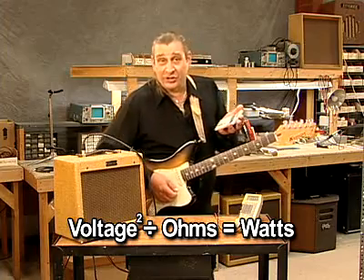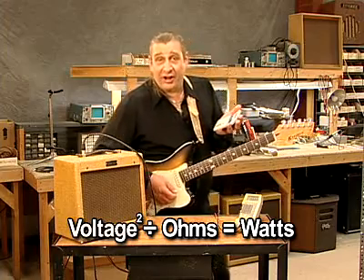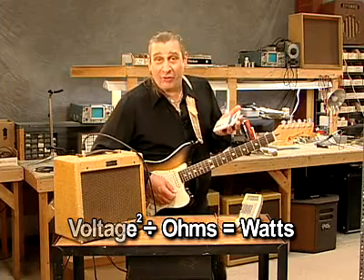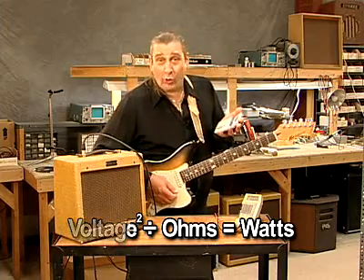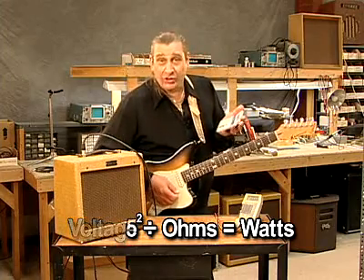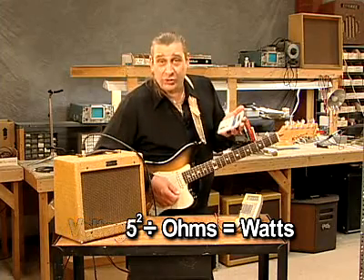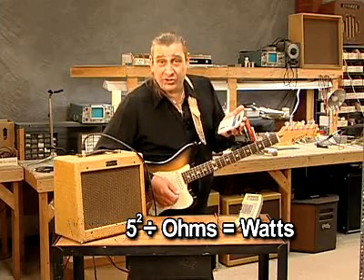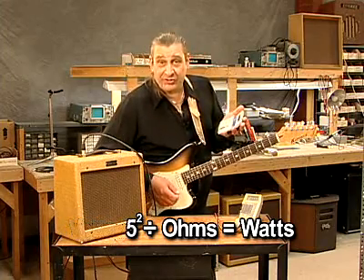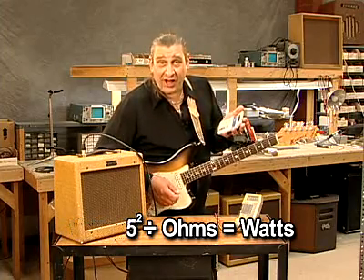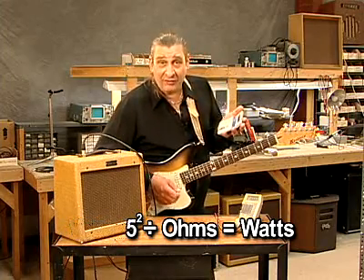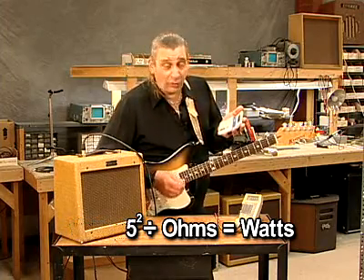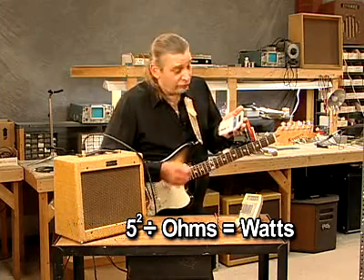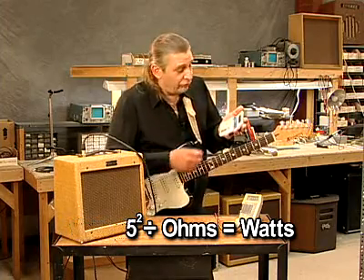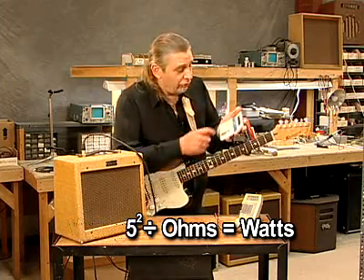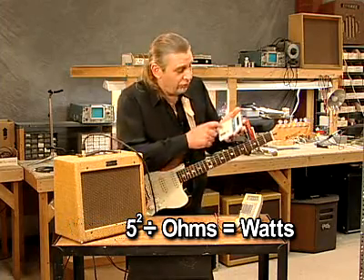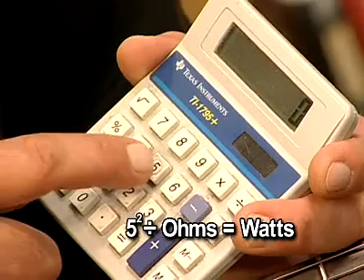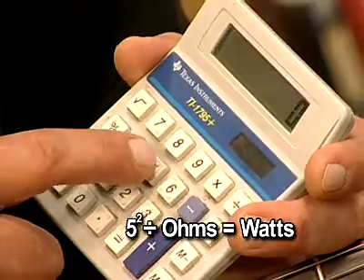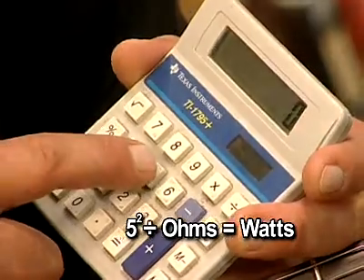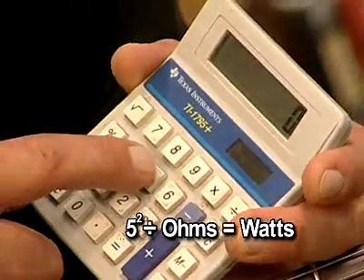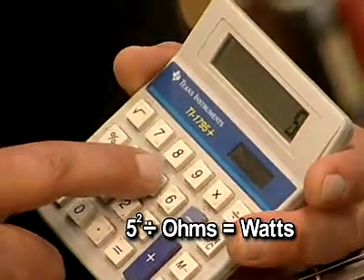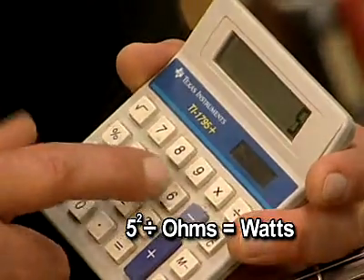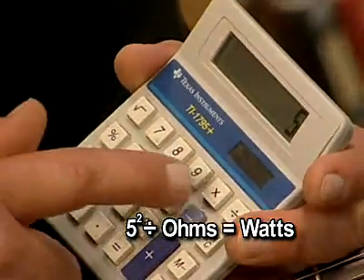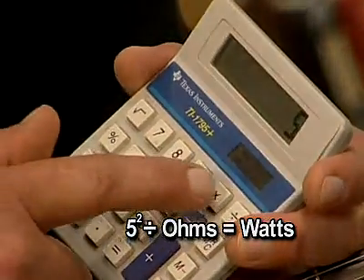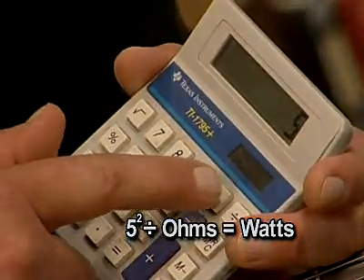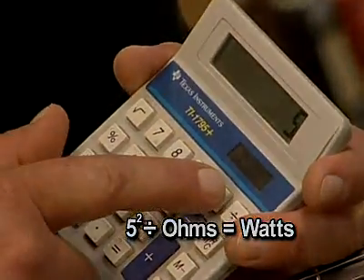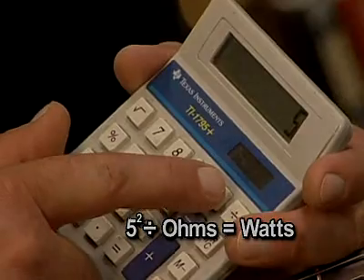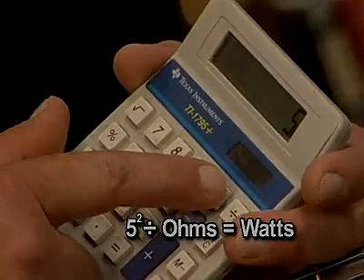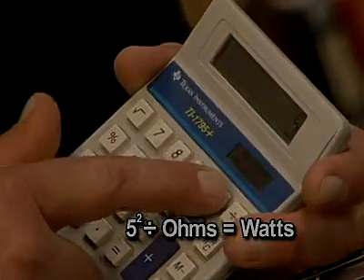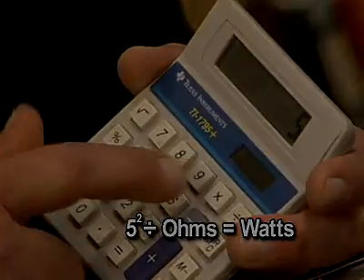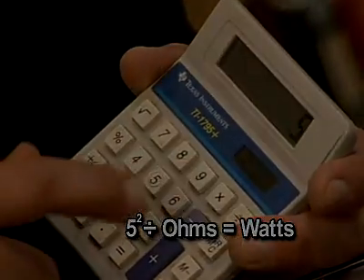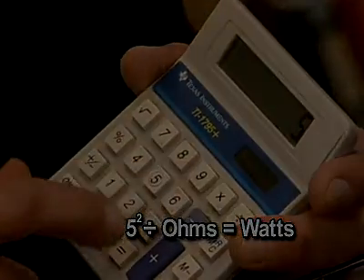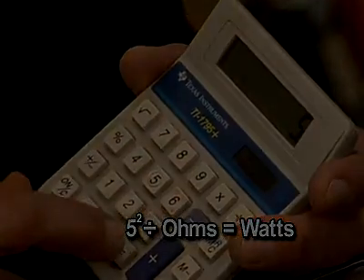We'll take our voltage, which is five volts. So we take five times itself.